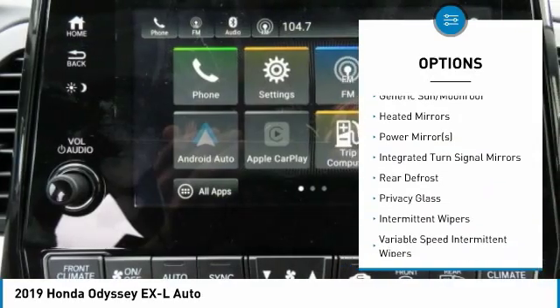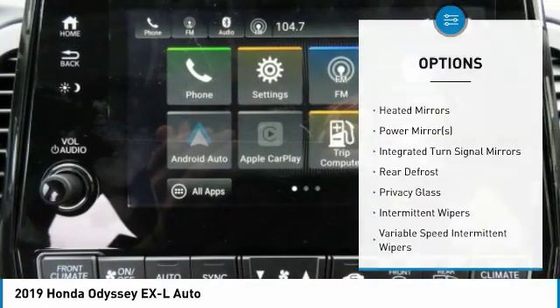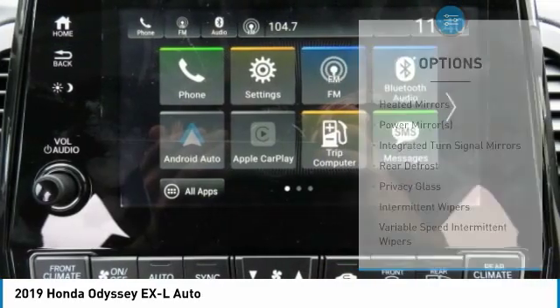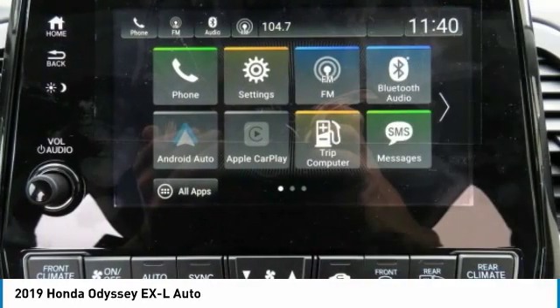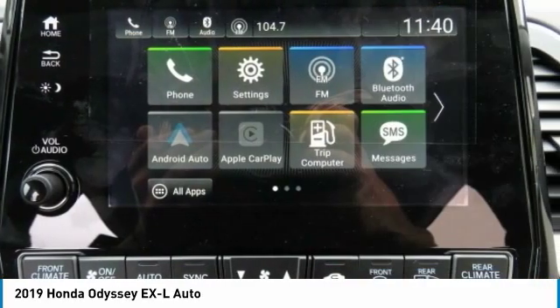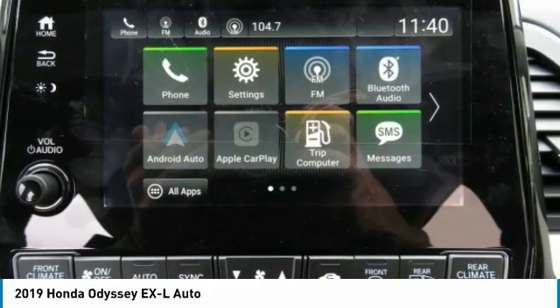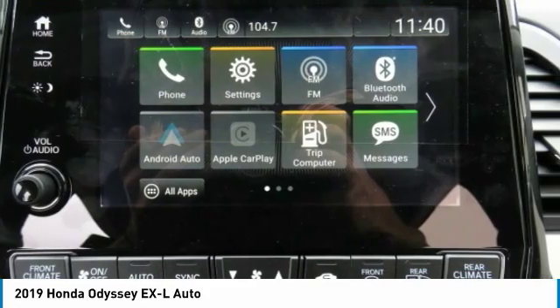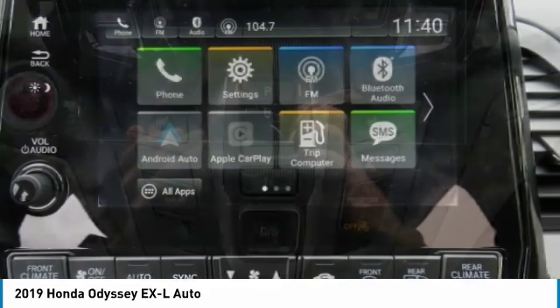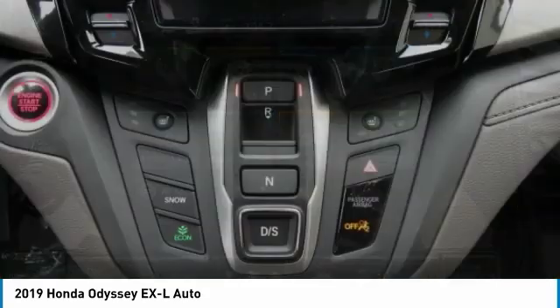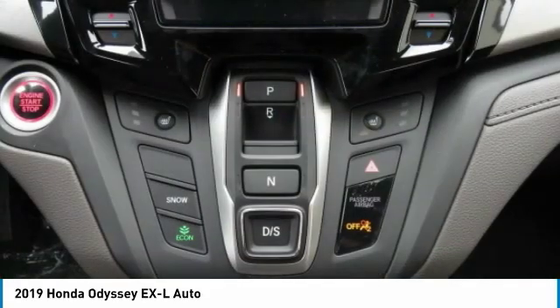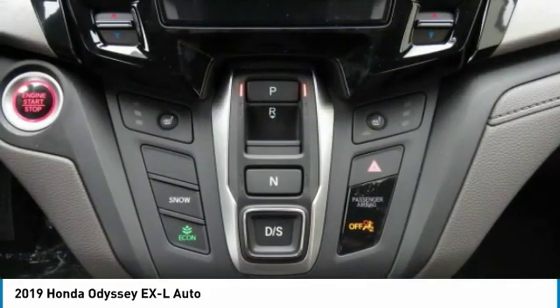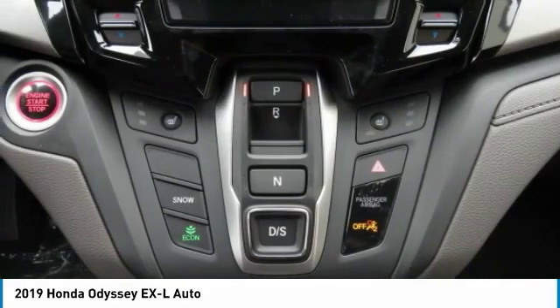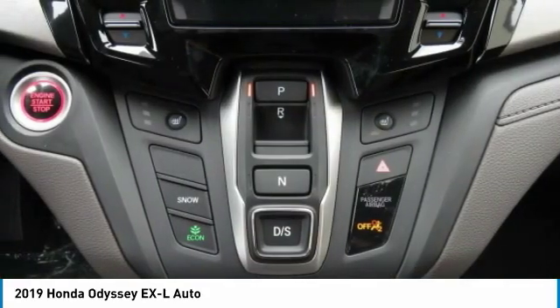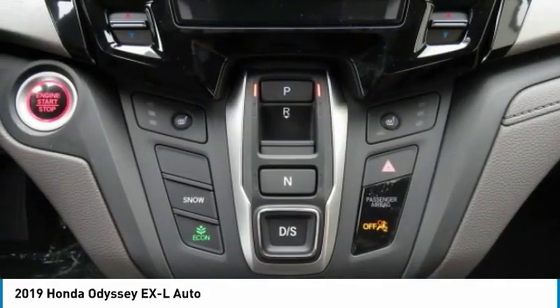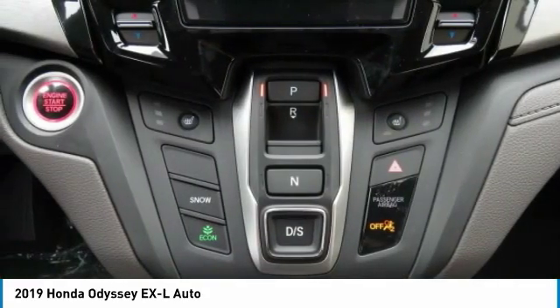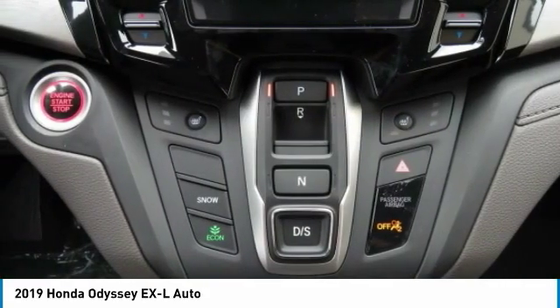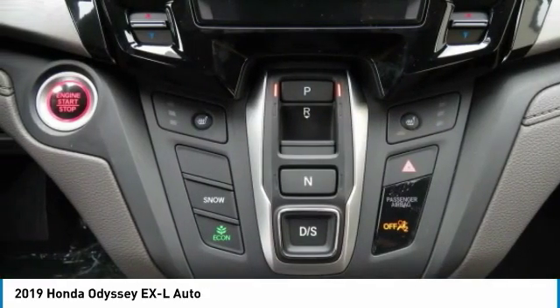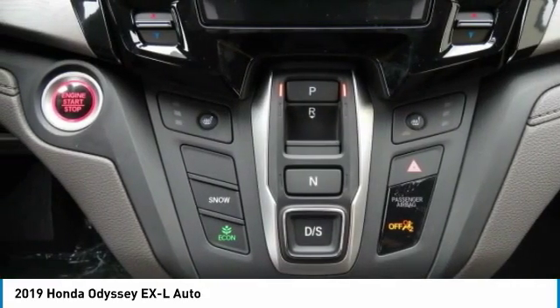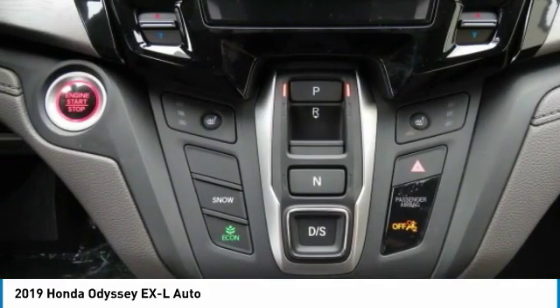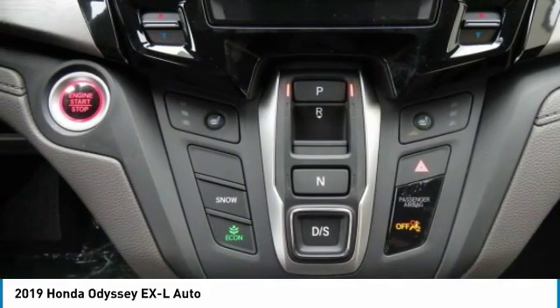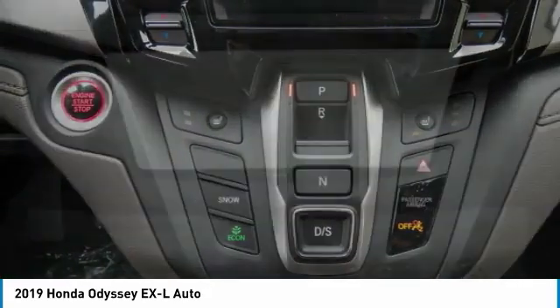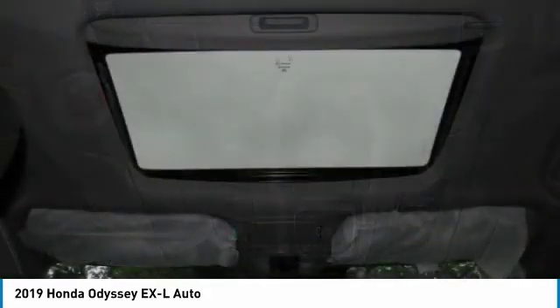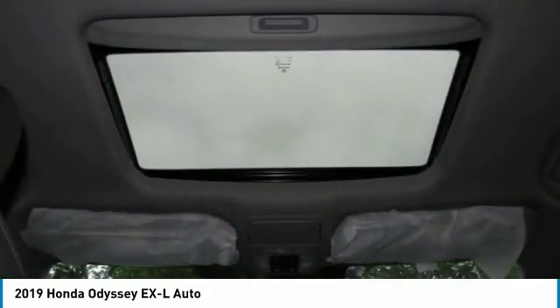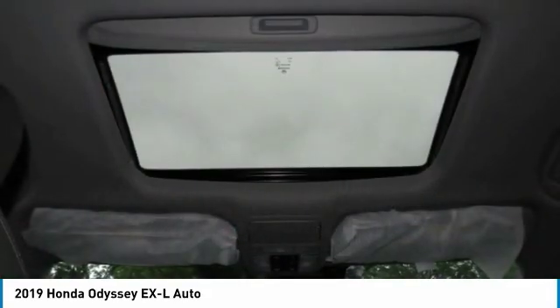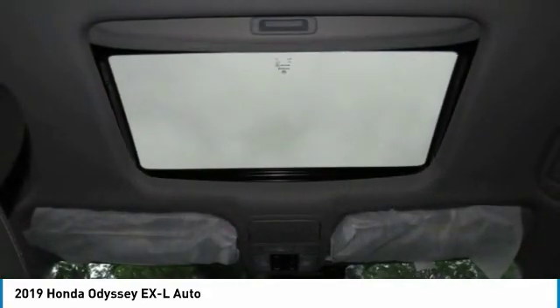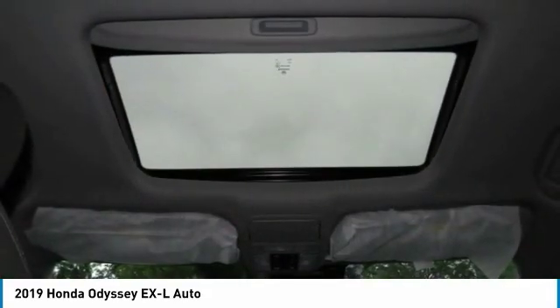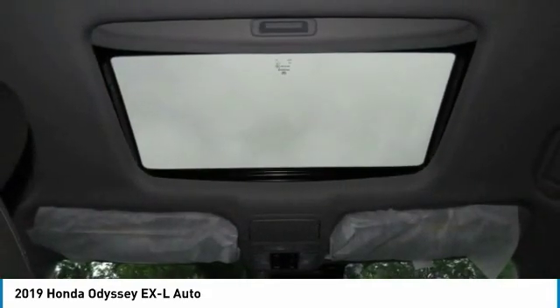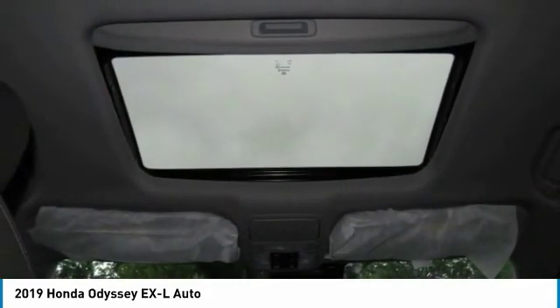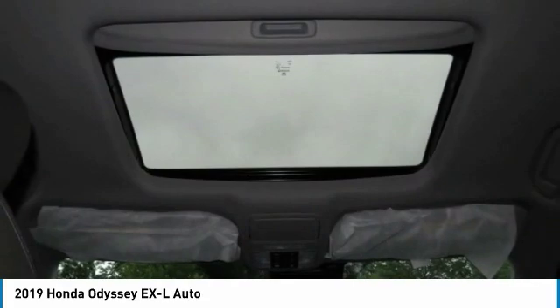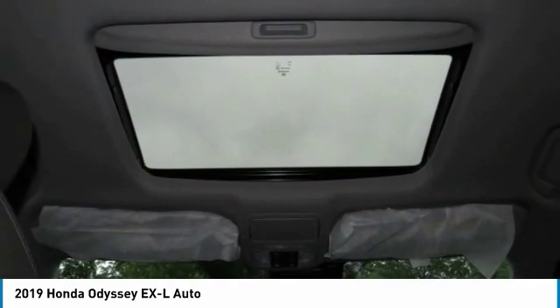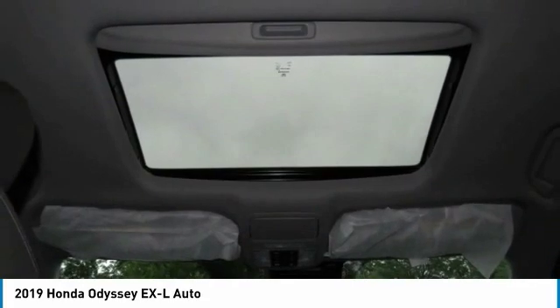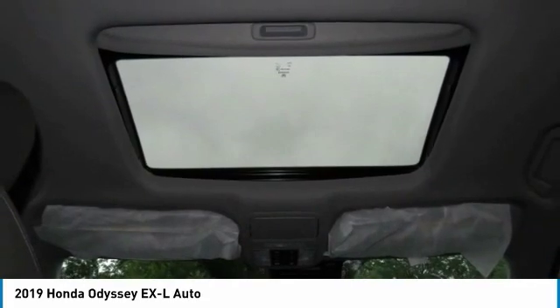Adjustable steering wheel, power steering, hard disk drive media storage, four-wheel disk brakes, aluminum wheels.